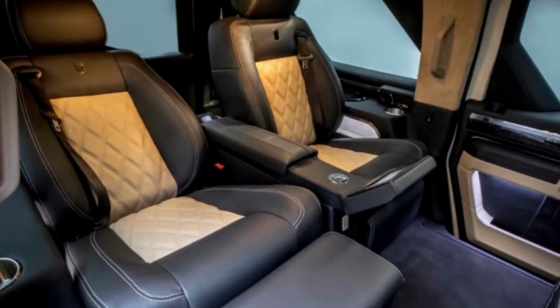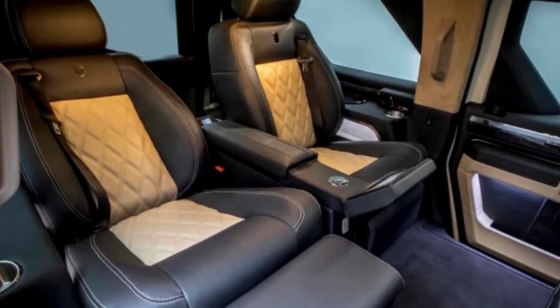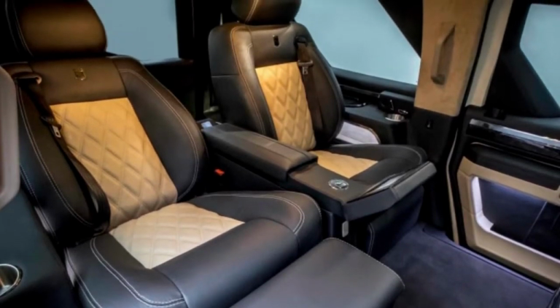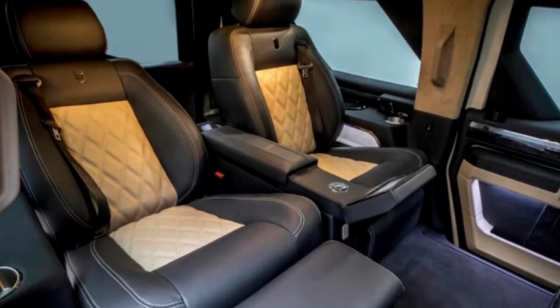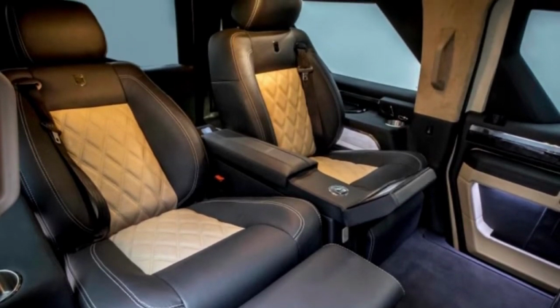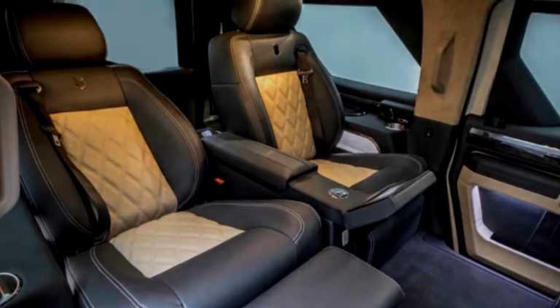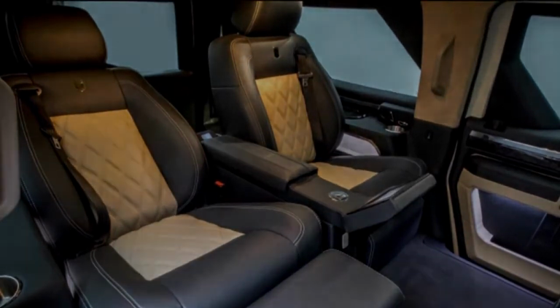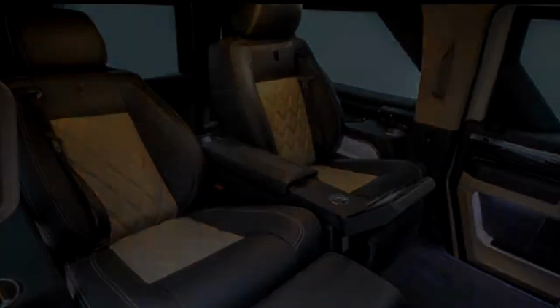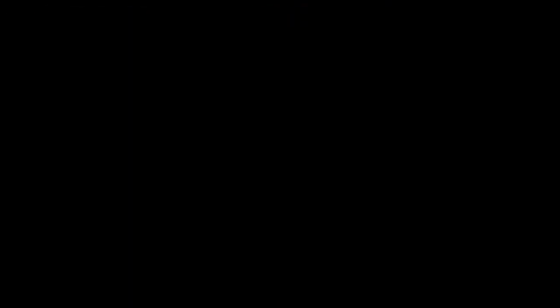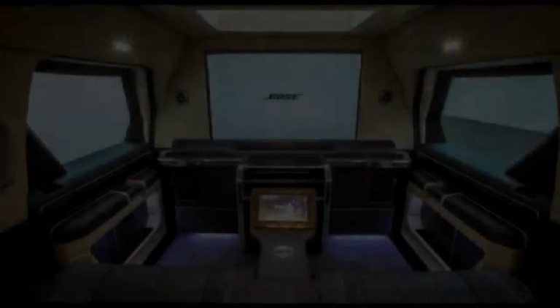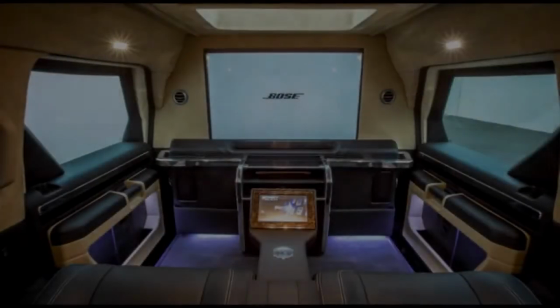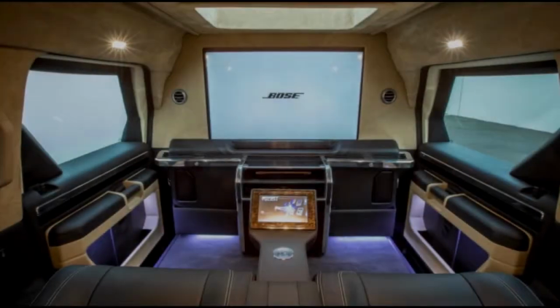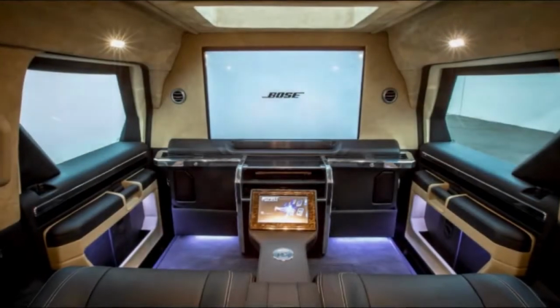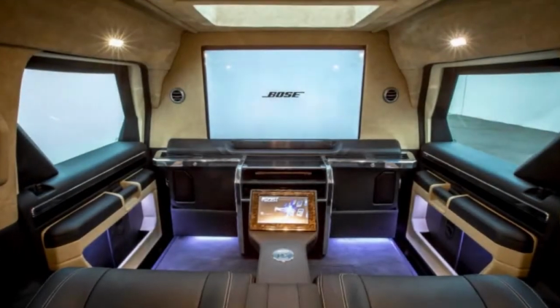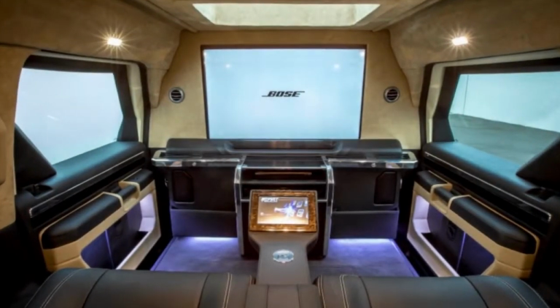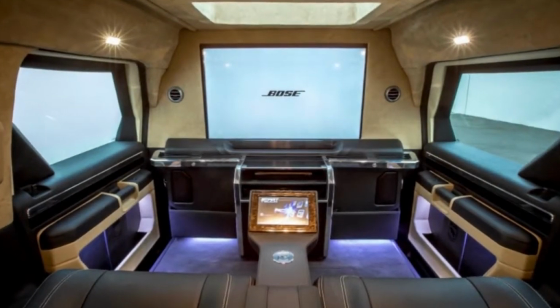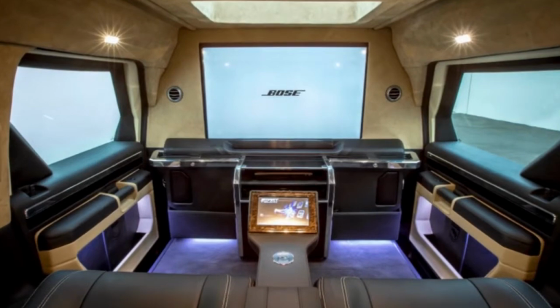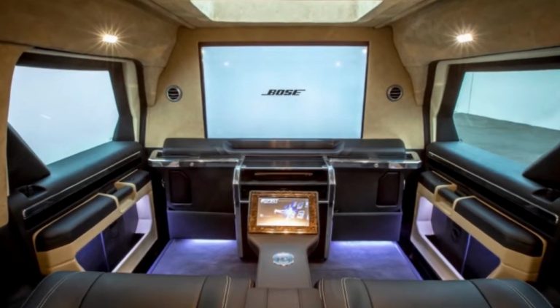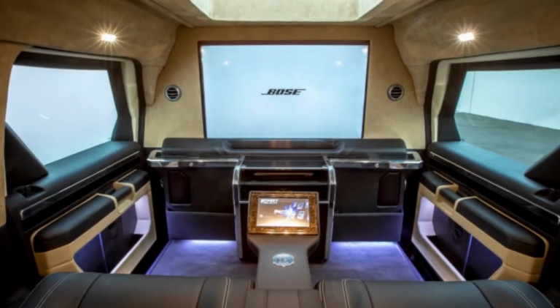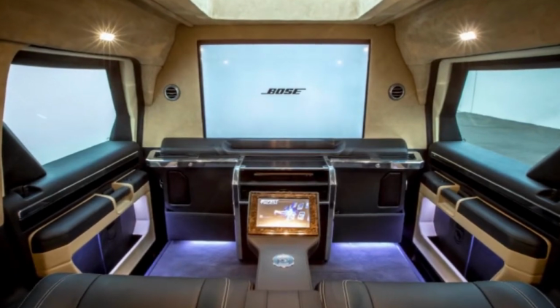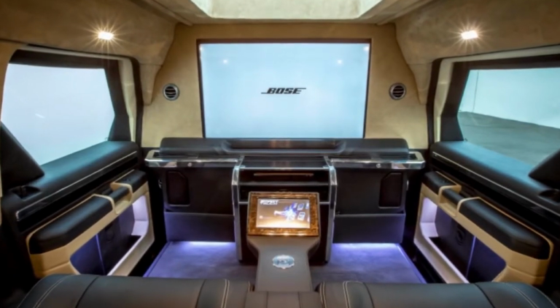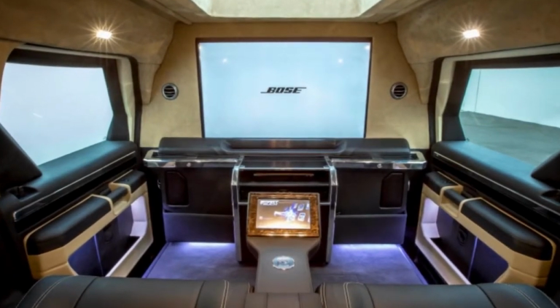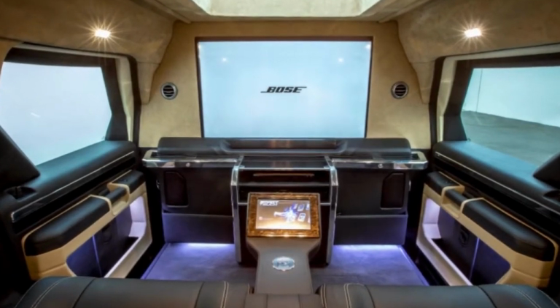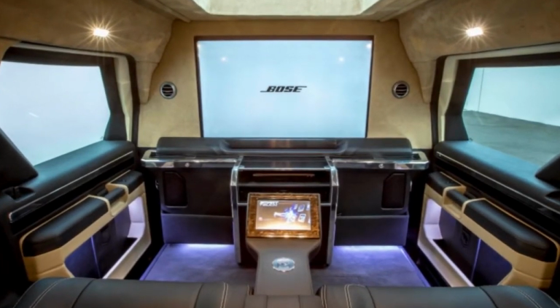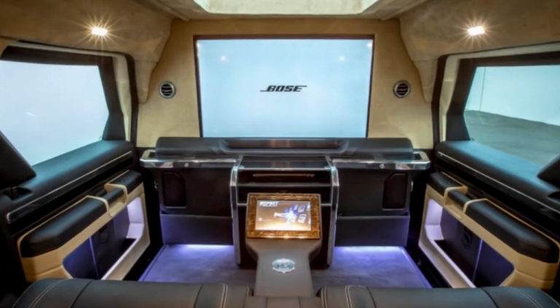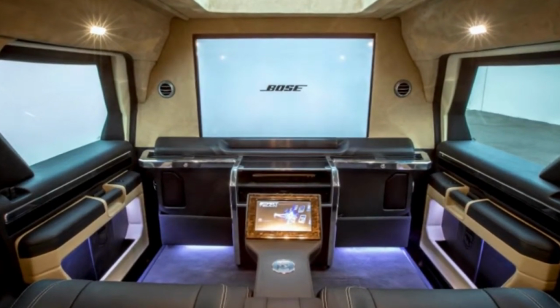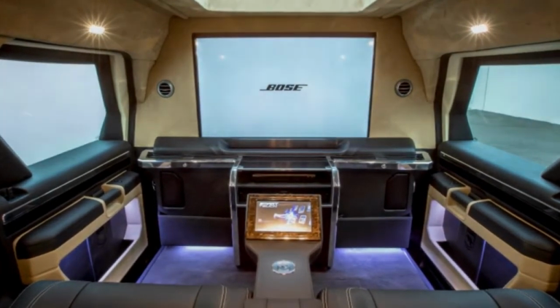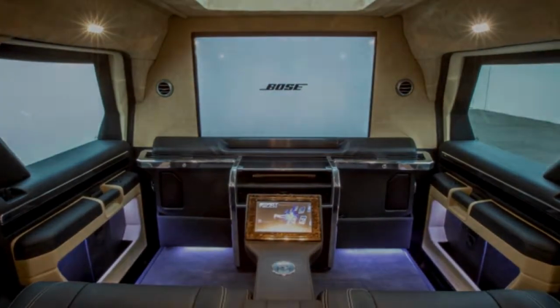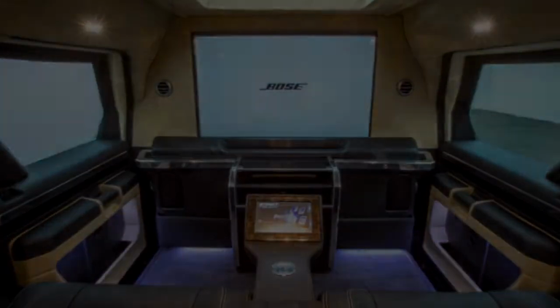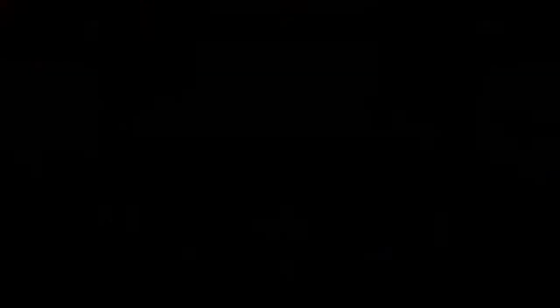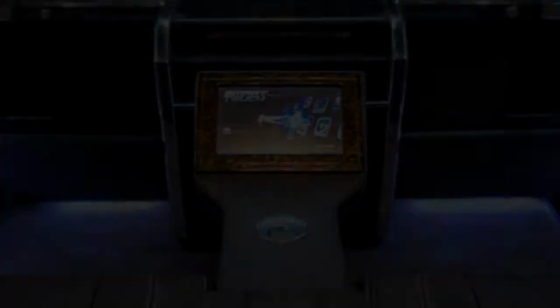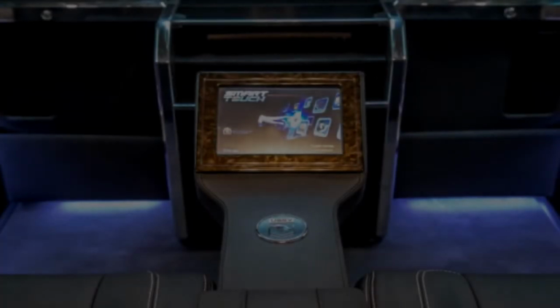The Executive can also be fitted with a sunroof — which looks more like a skylight — and a satellite TV receiver.